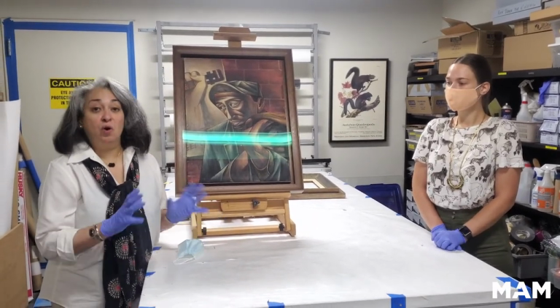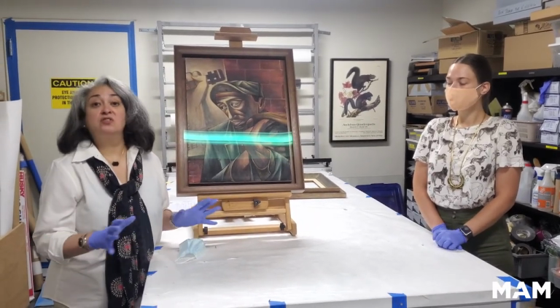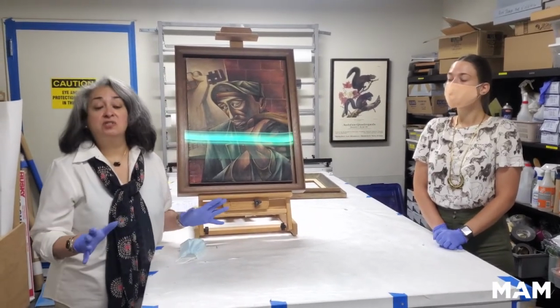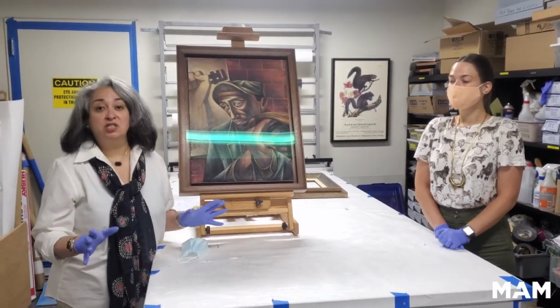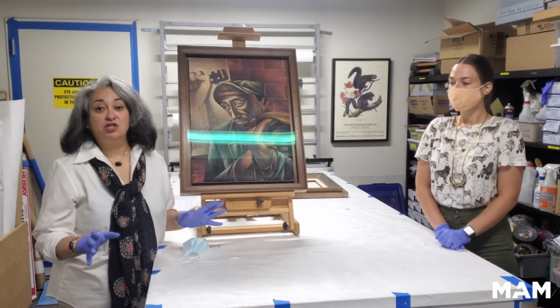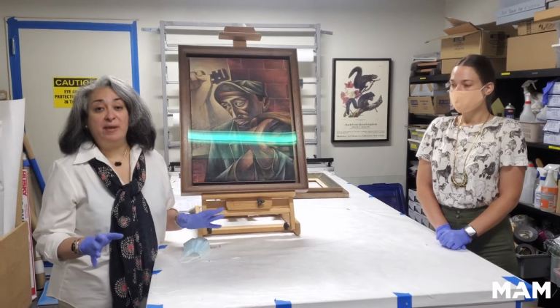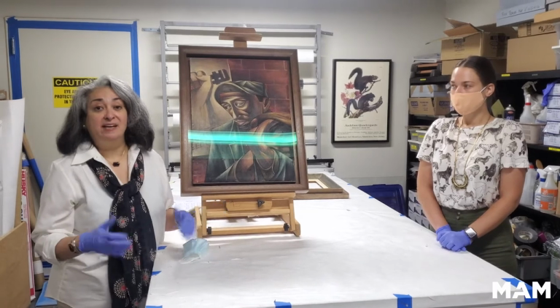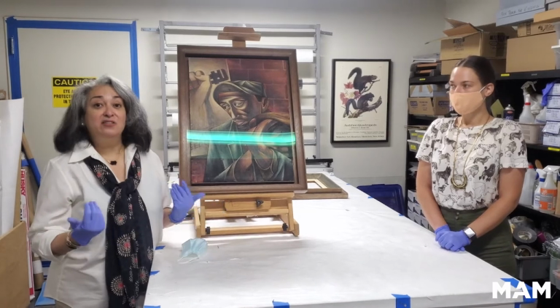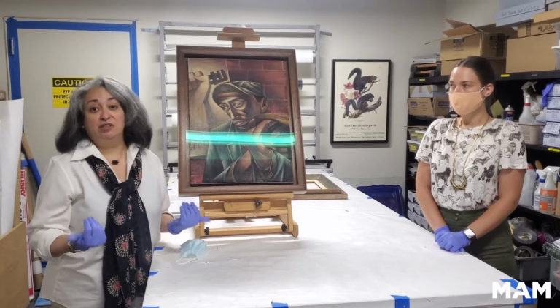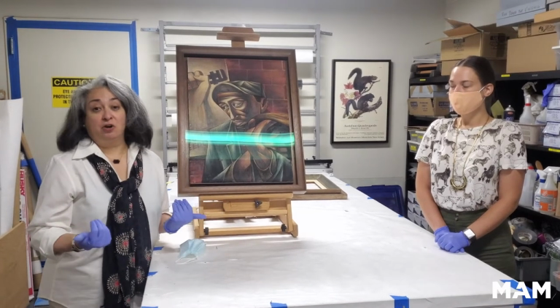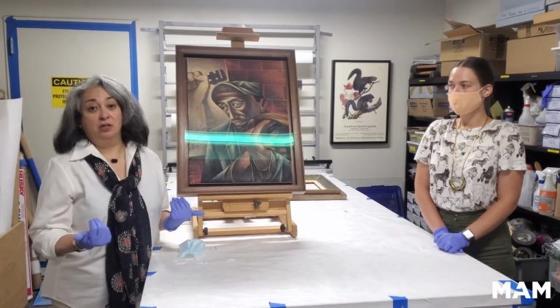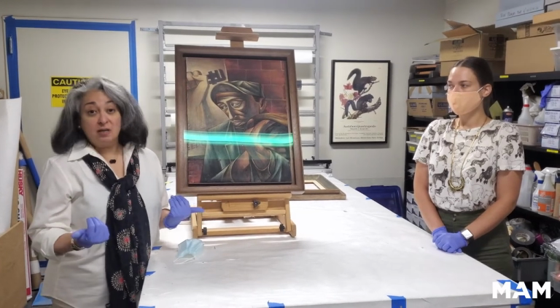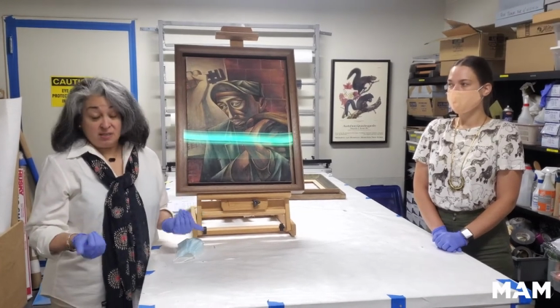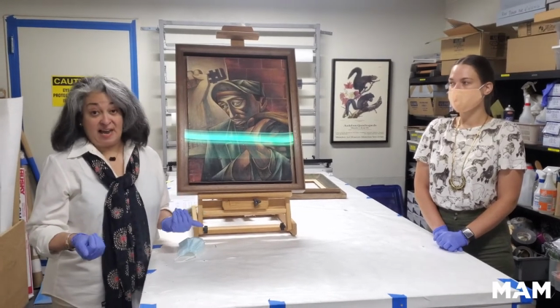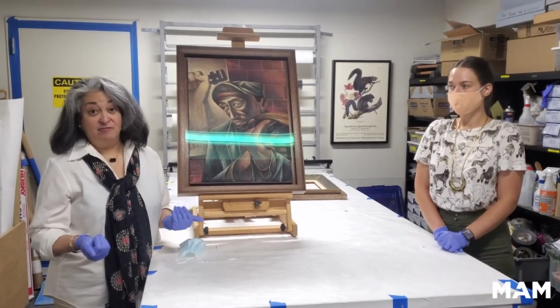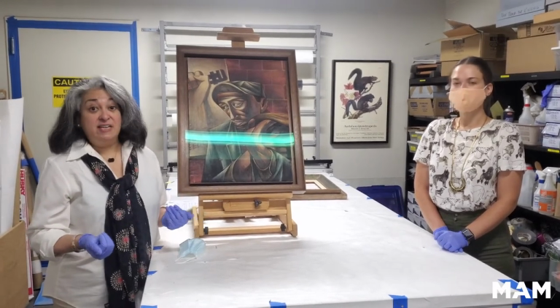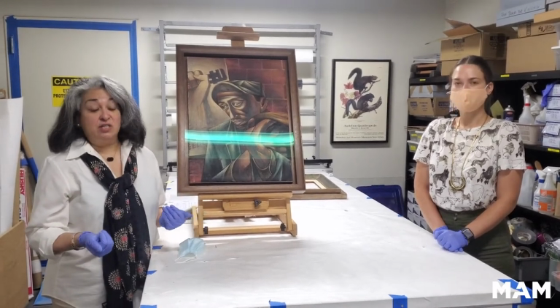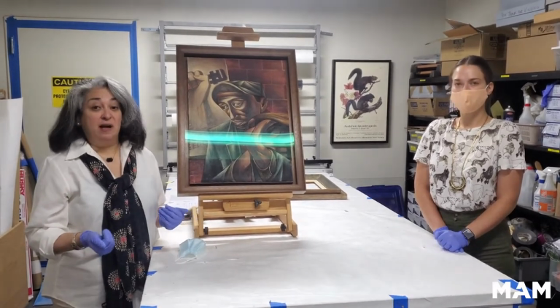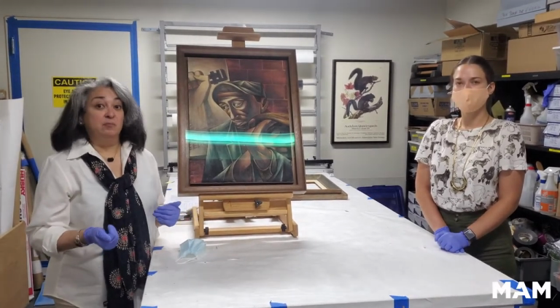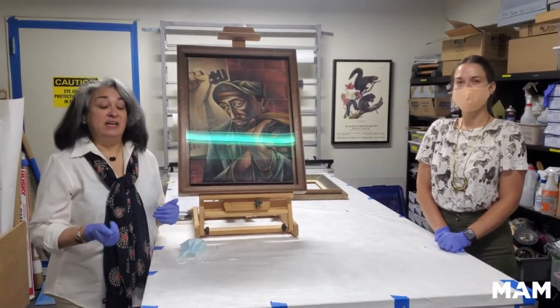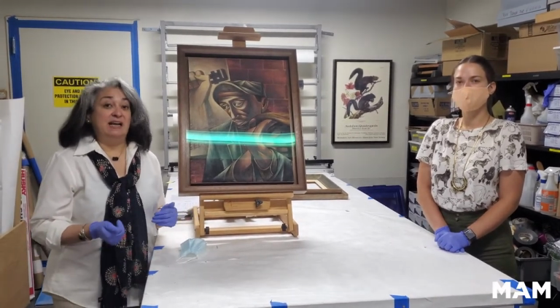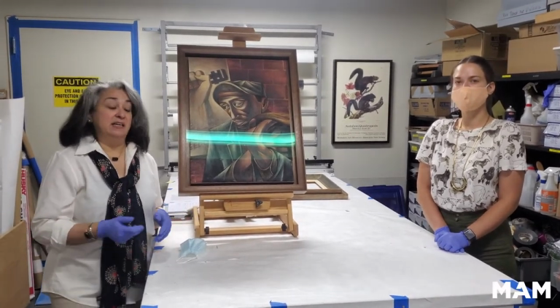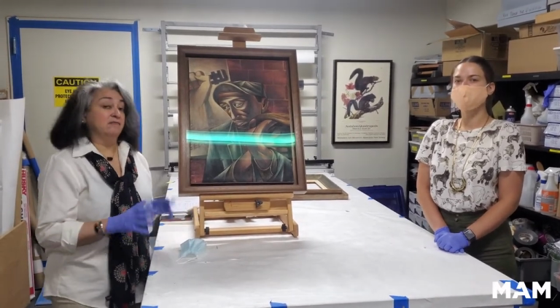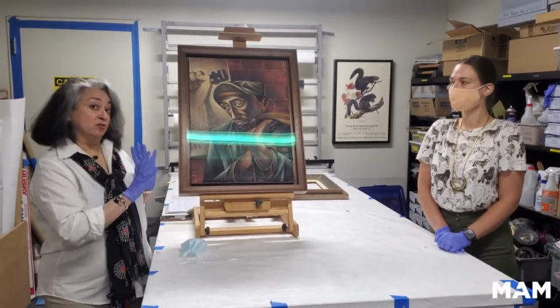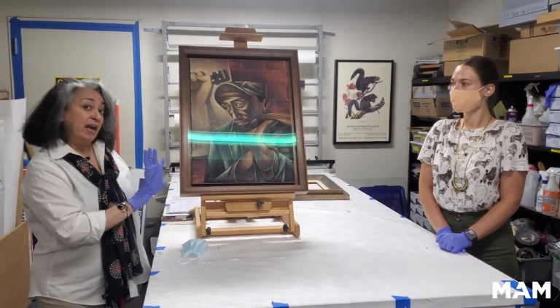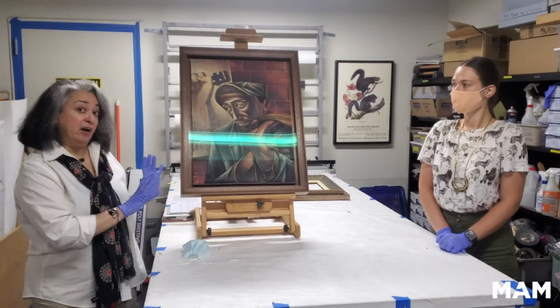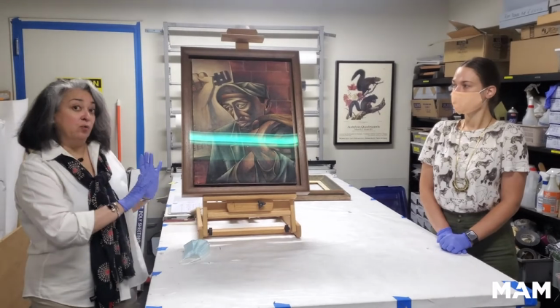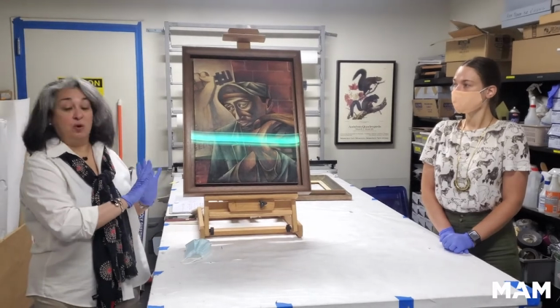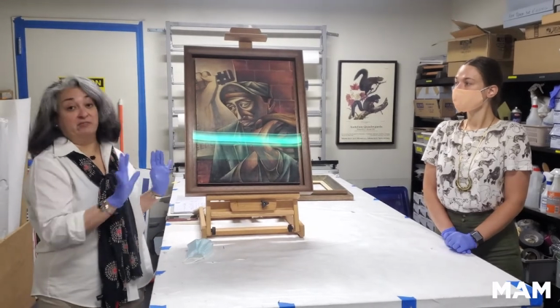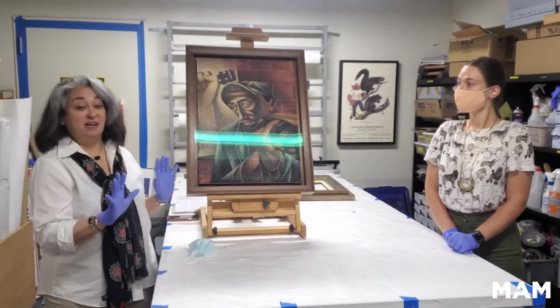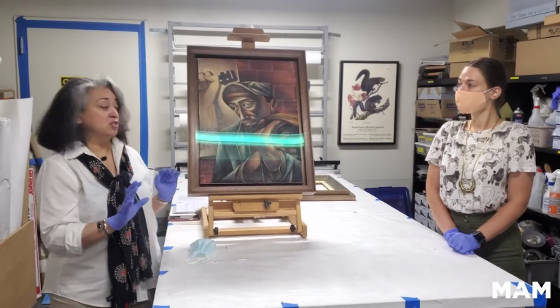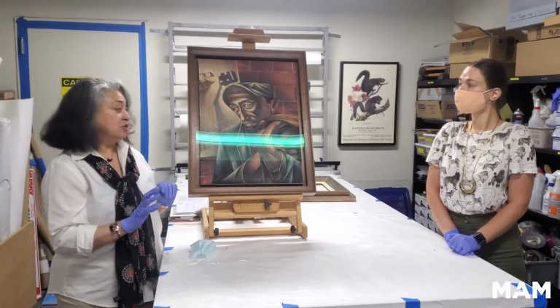Once those decisions are made, the Registrarial staff is responsible for handling the physical care, whatever that constitutes.